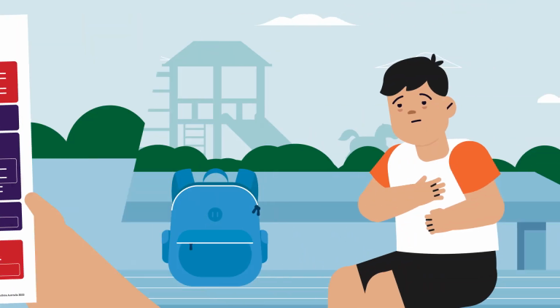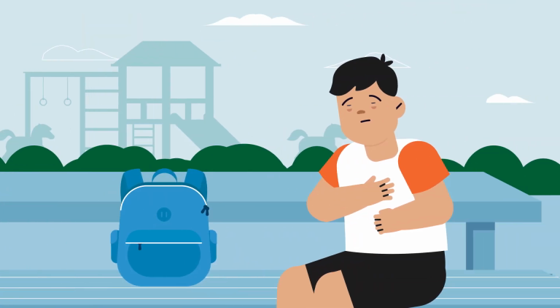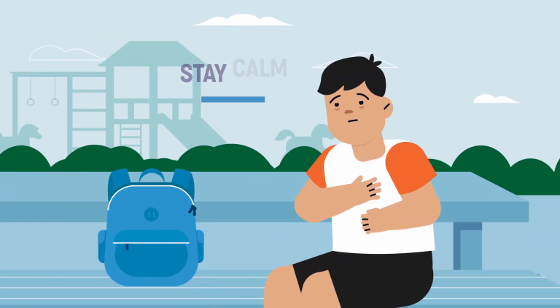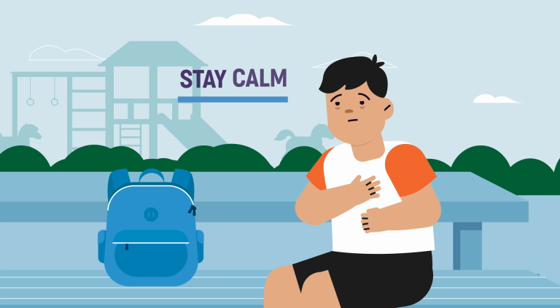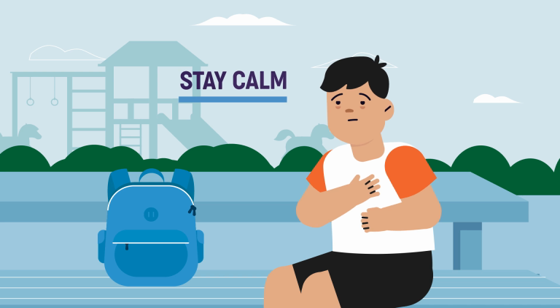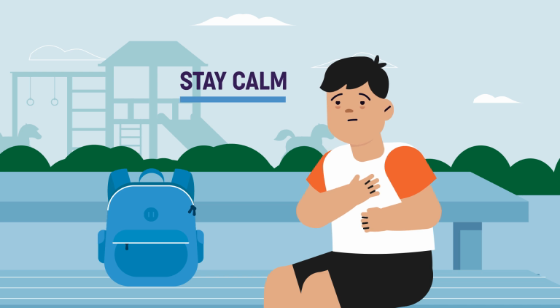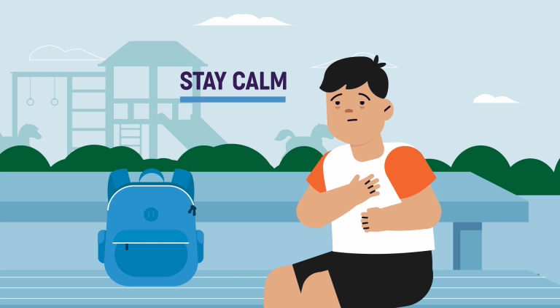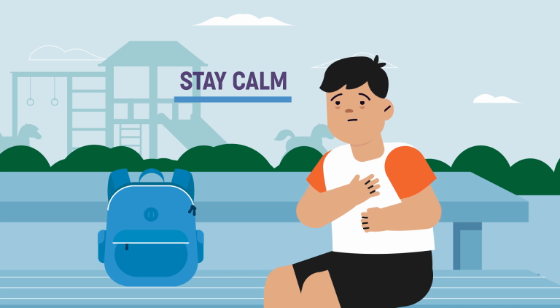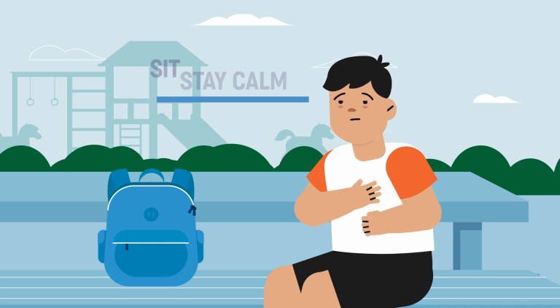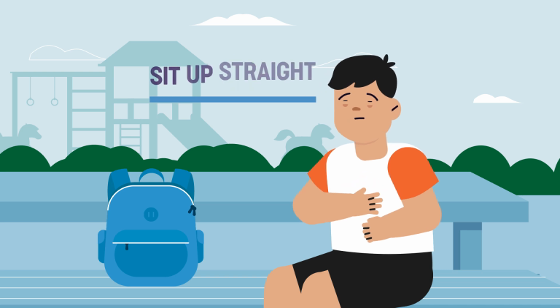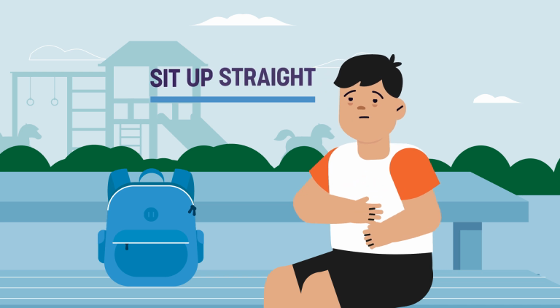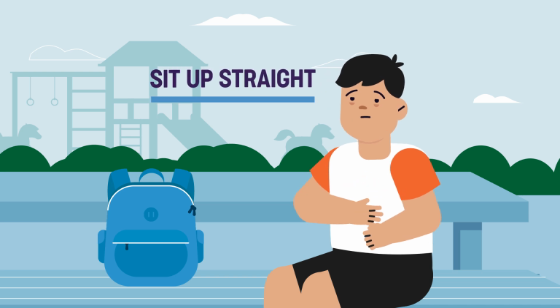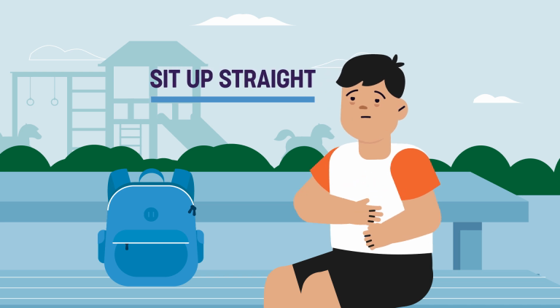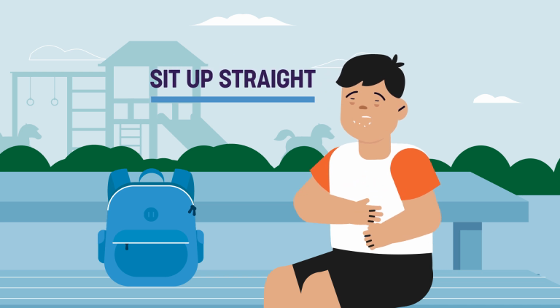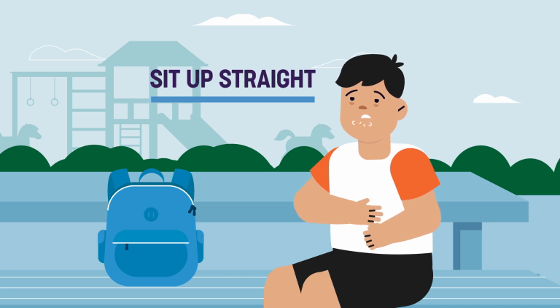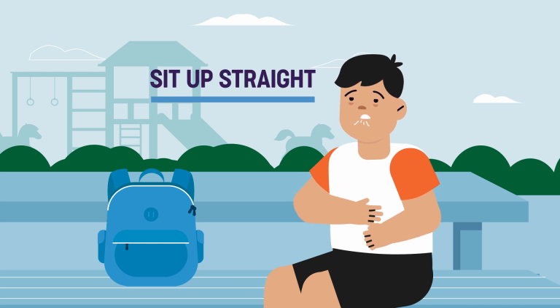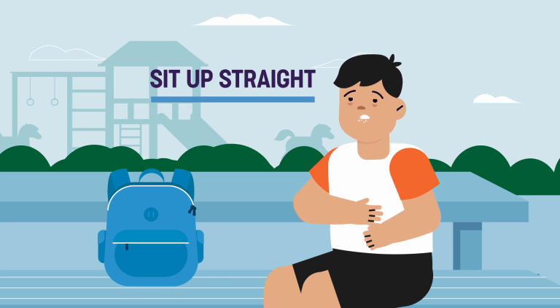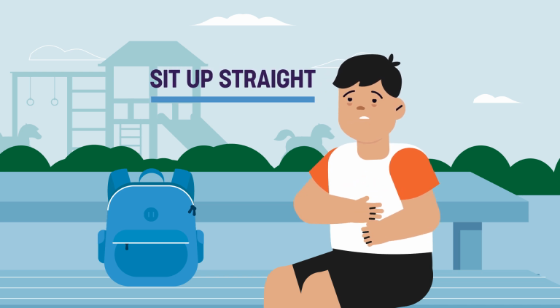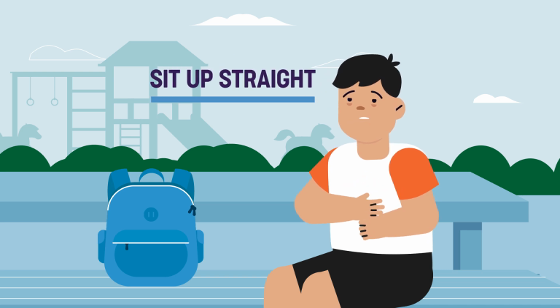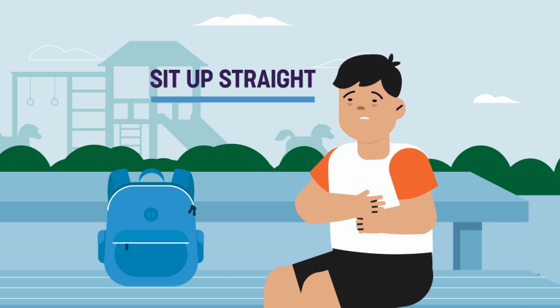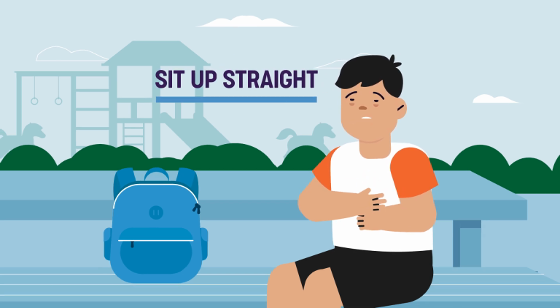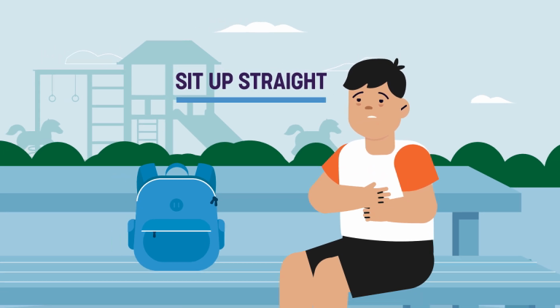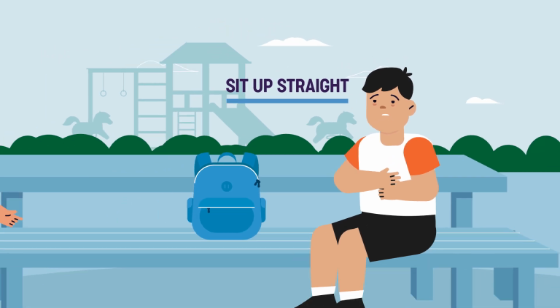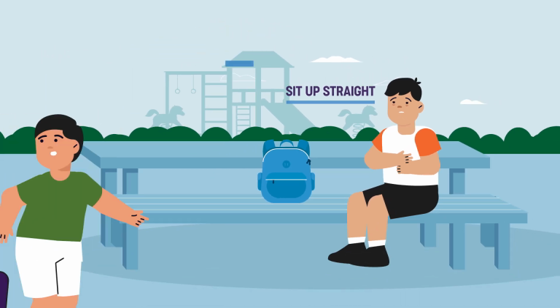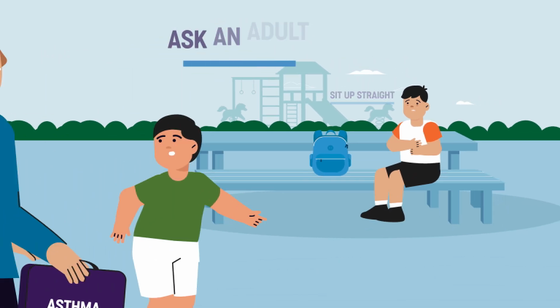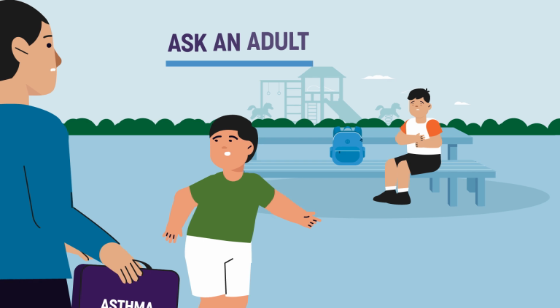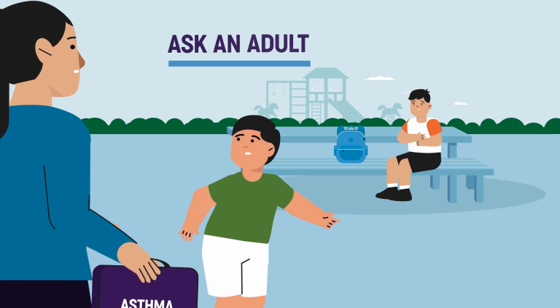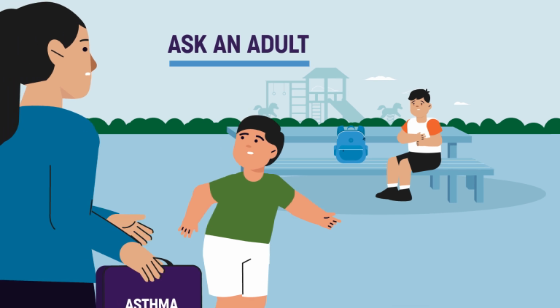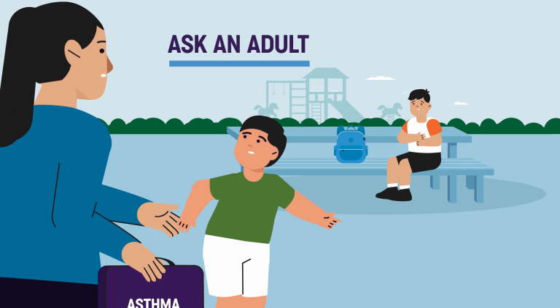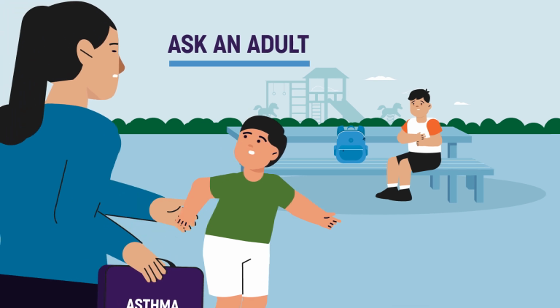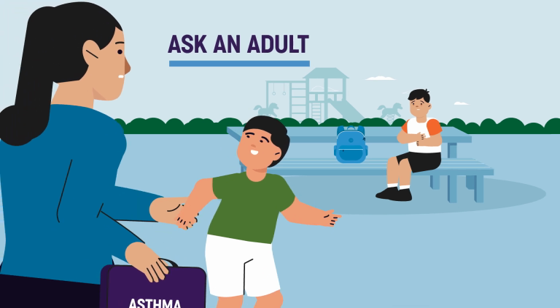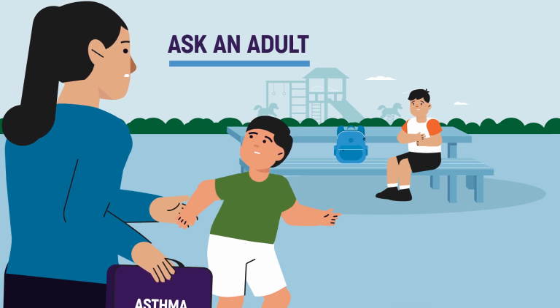First, stay calm. Sit up straight — this makes breathing easier. Ask an adult for help if you can.